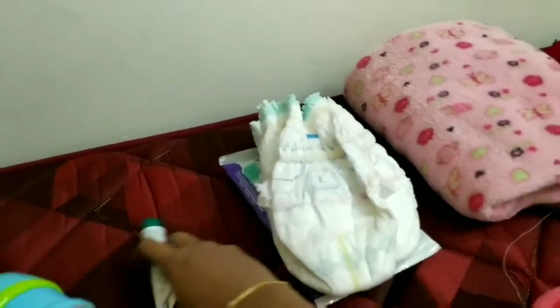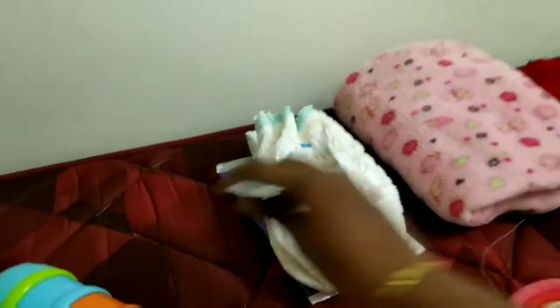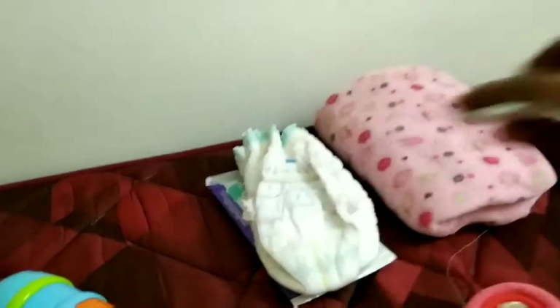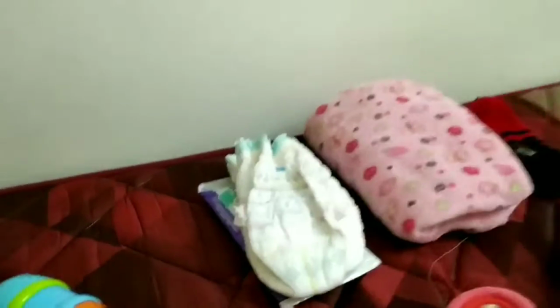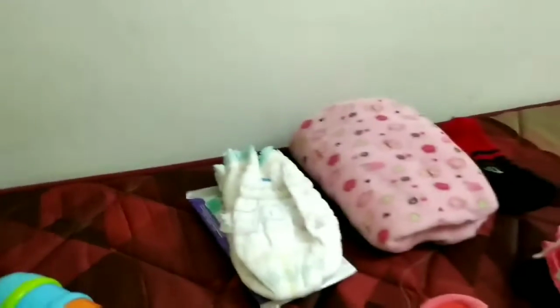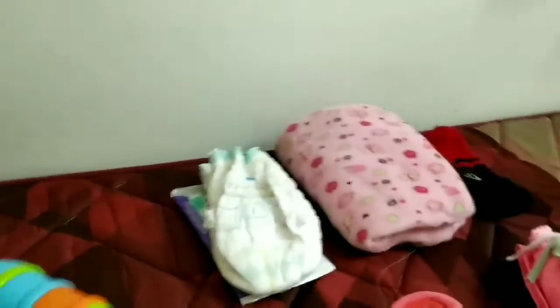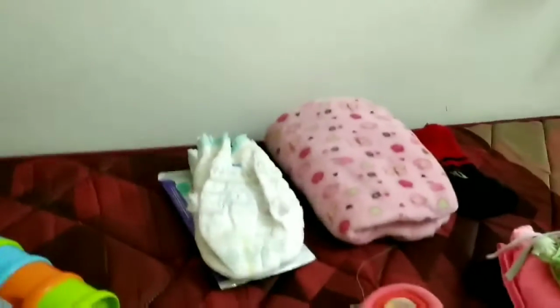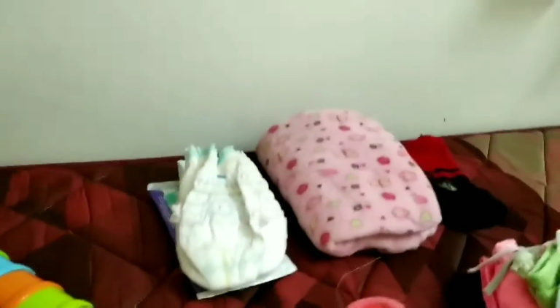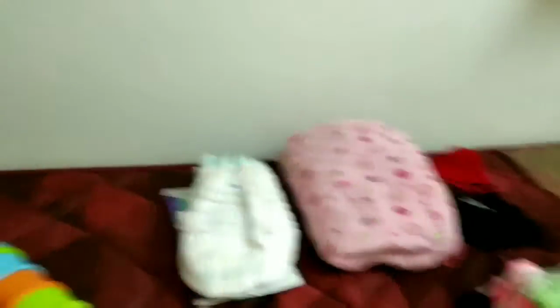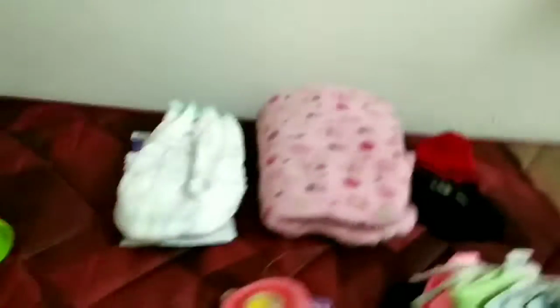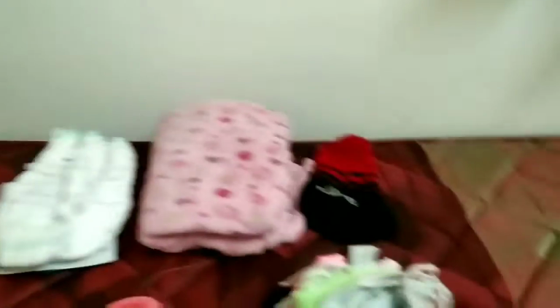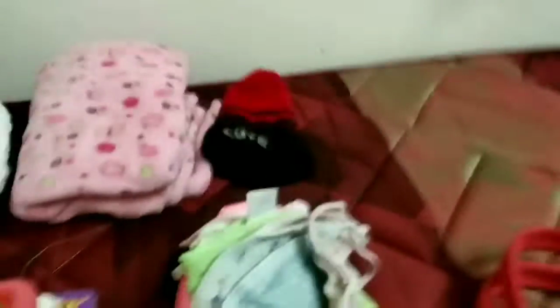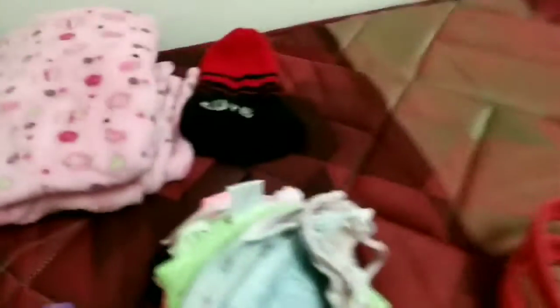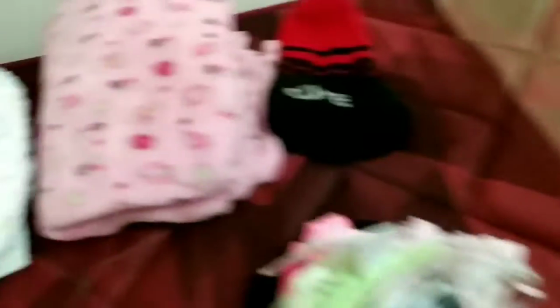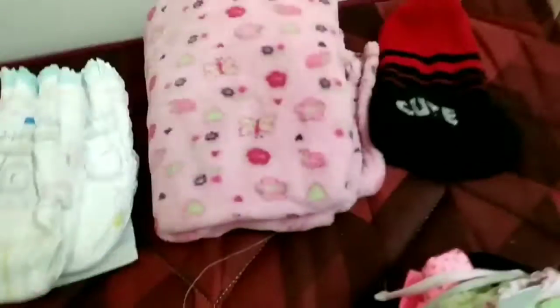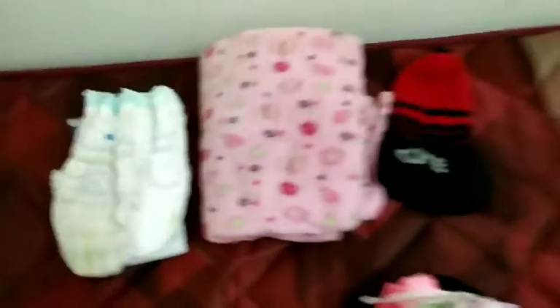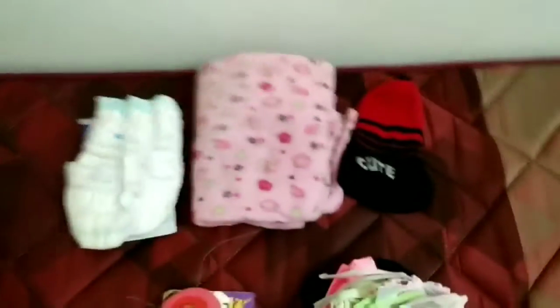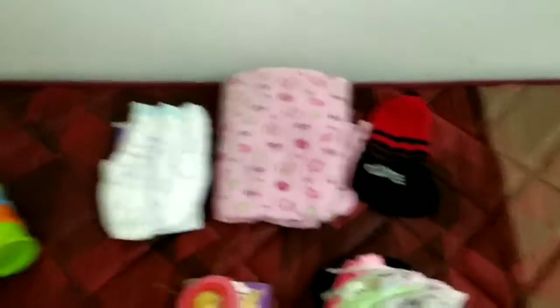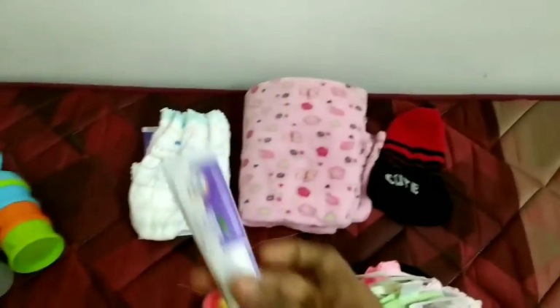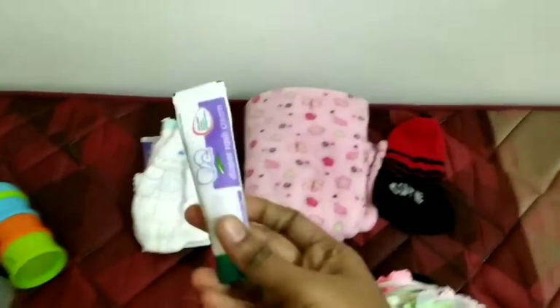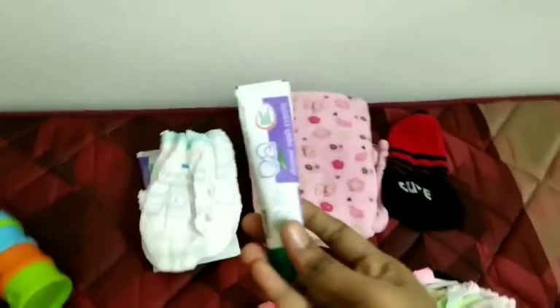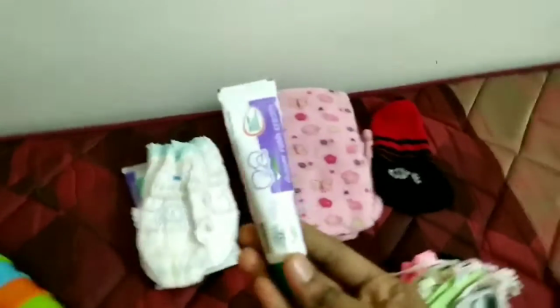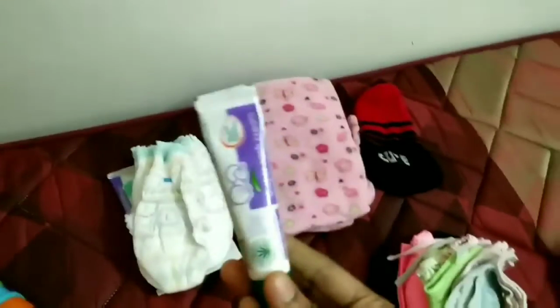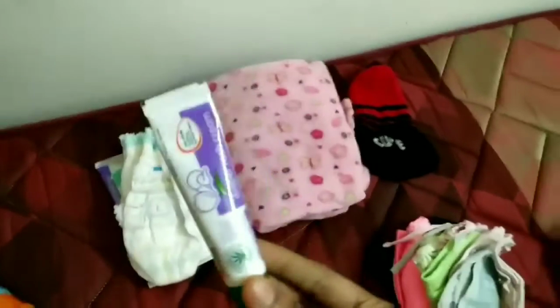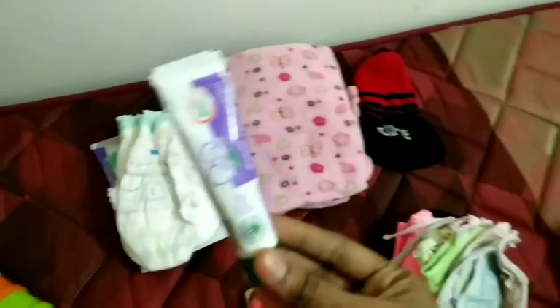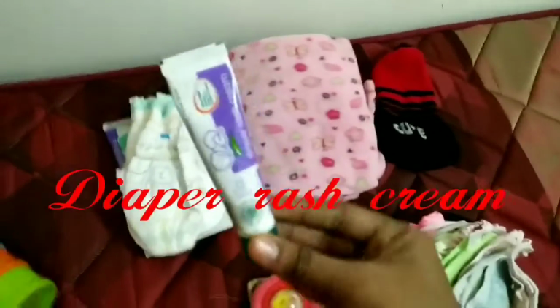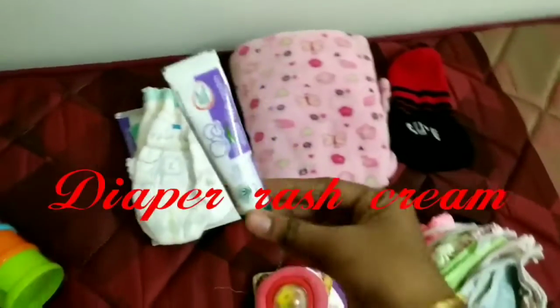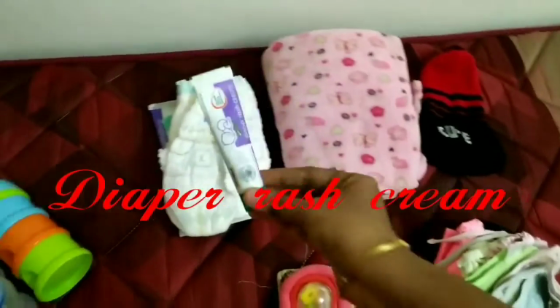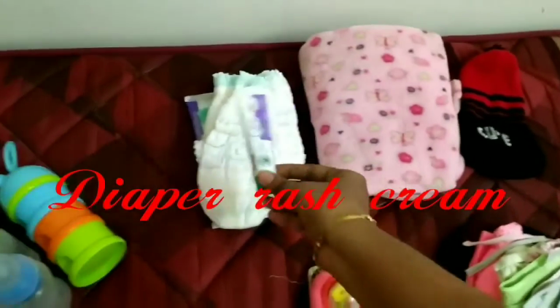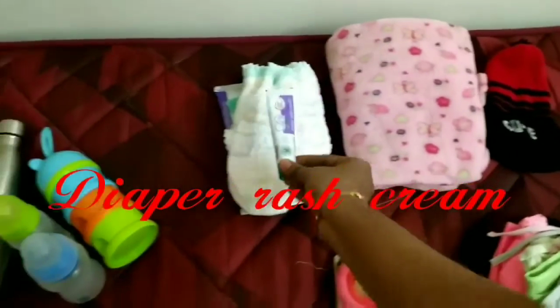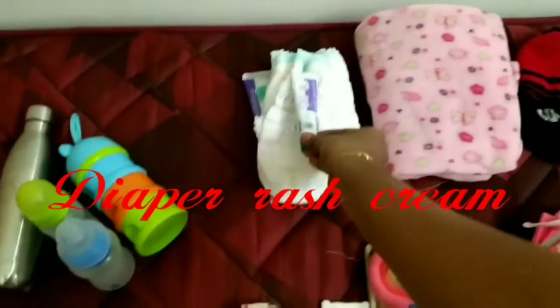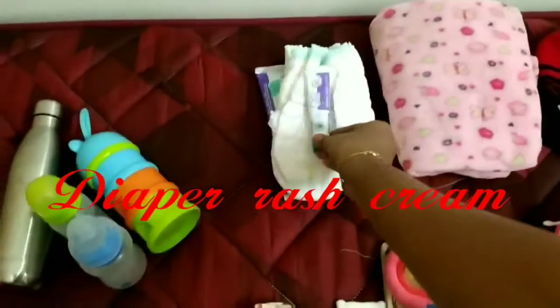Then there is diaper rash cream. I carry diaper rash cream because you can never know when you'll need it, so that's why I carry everything.